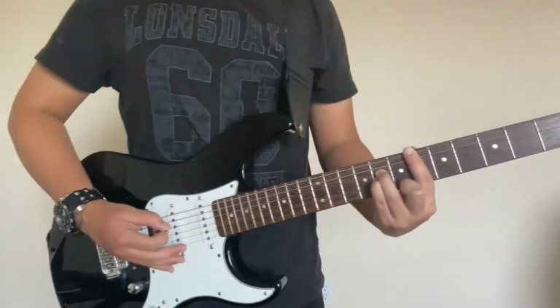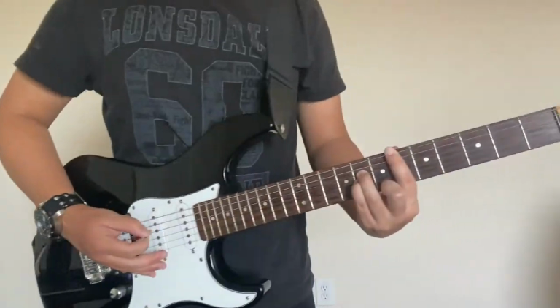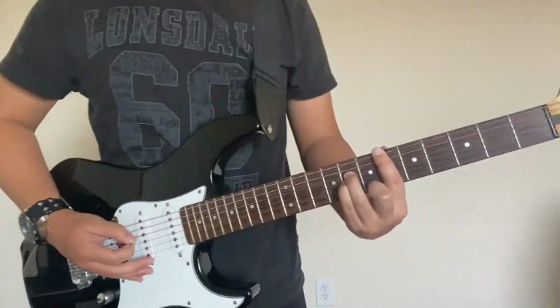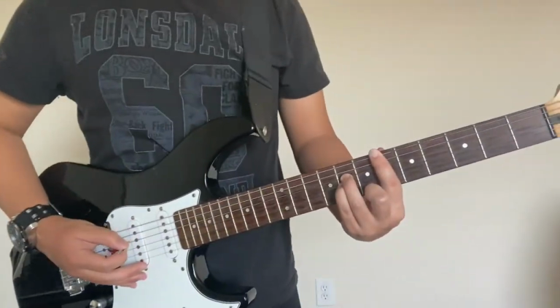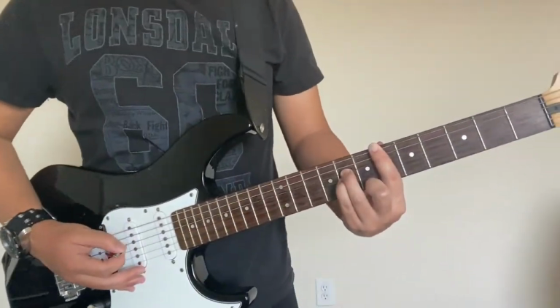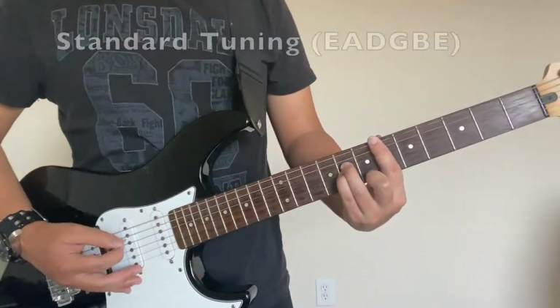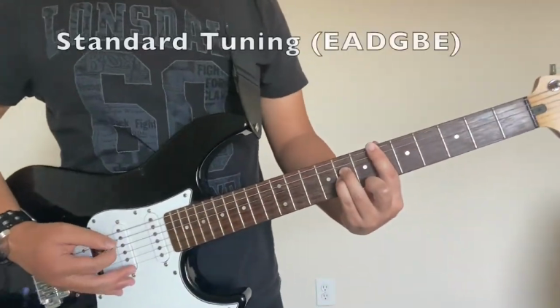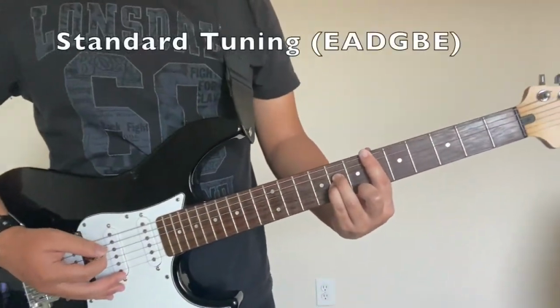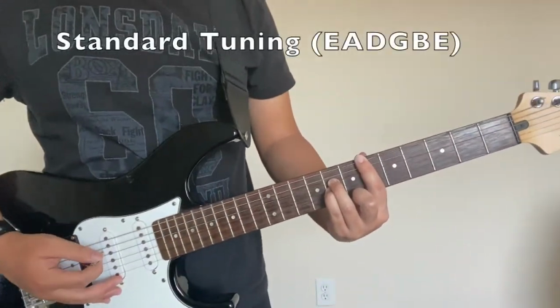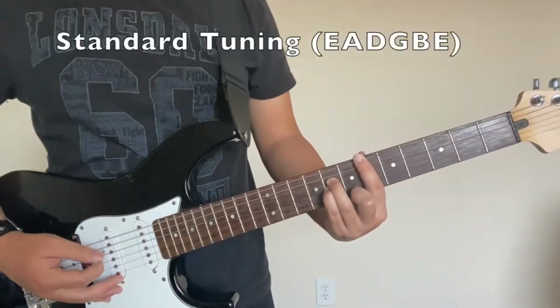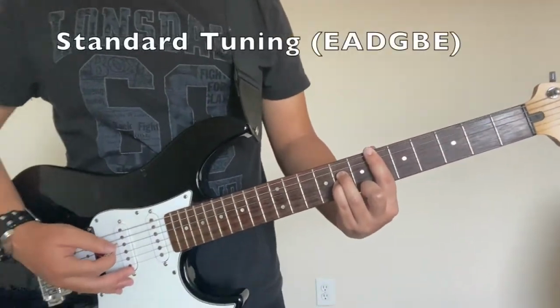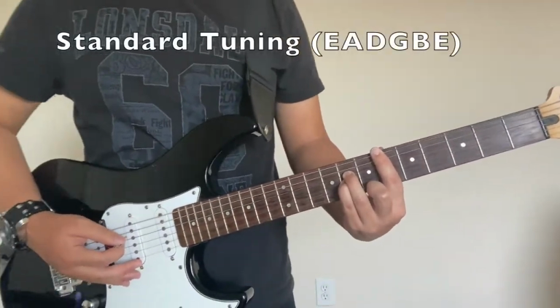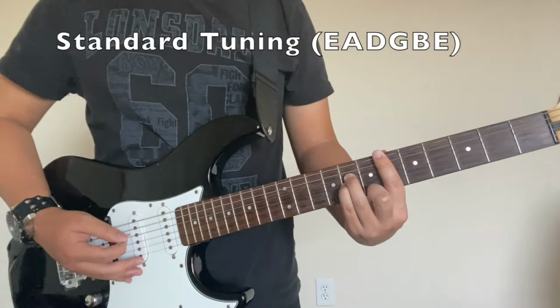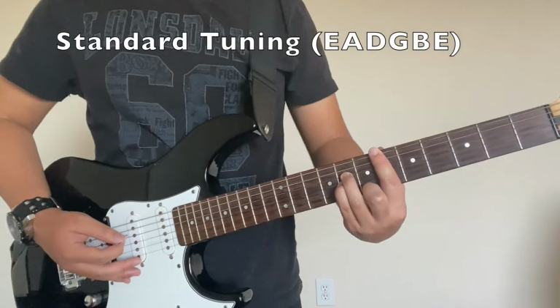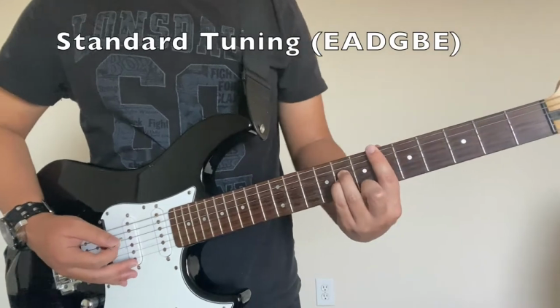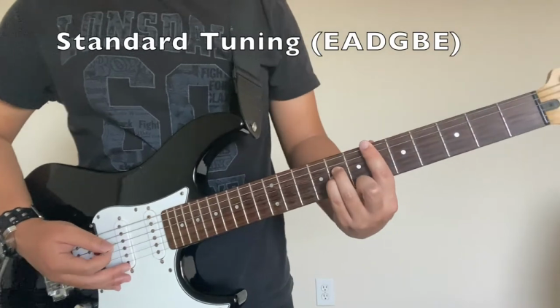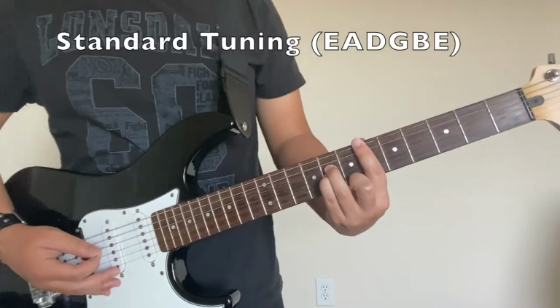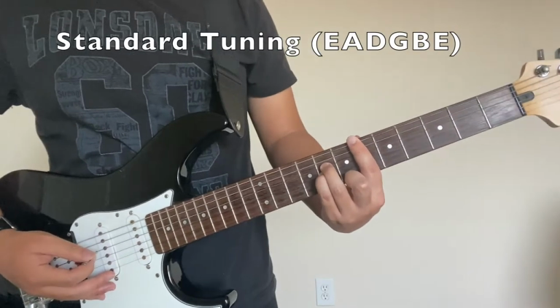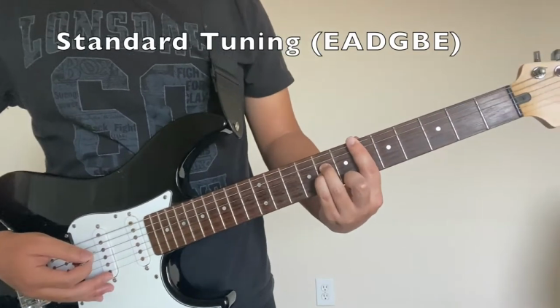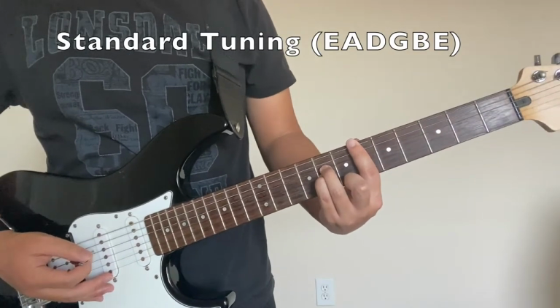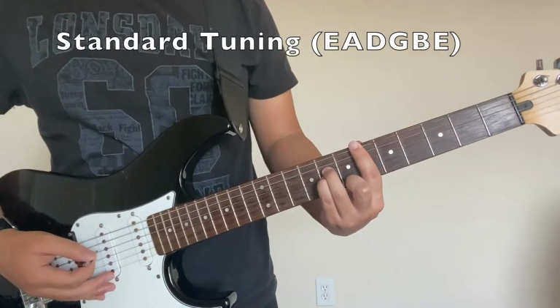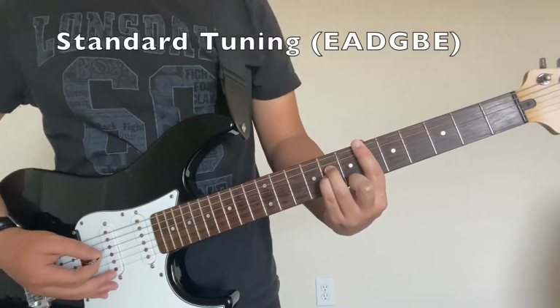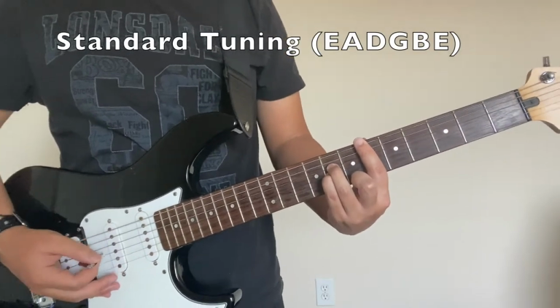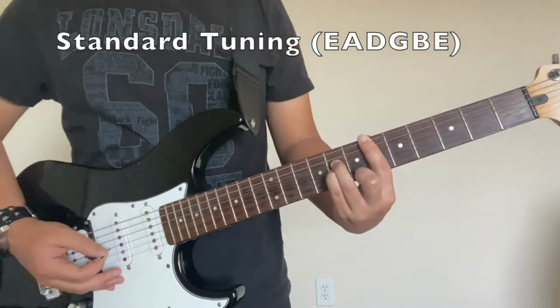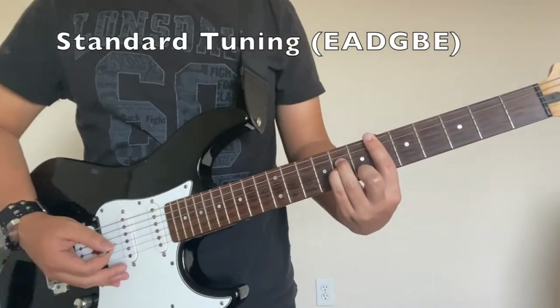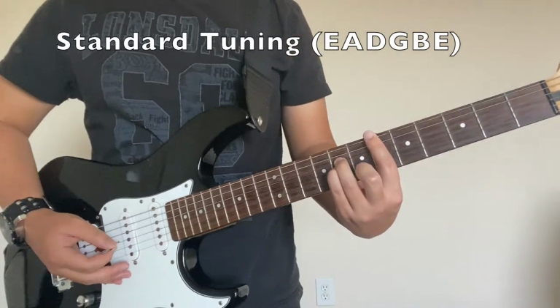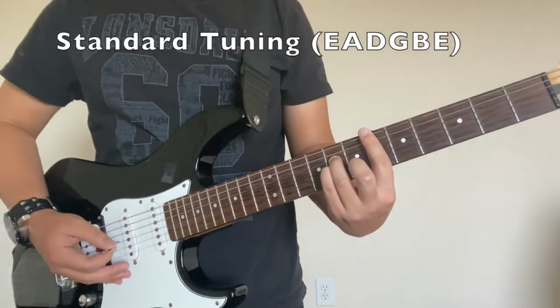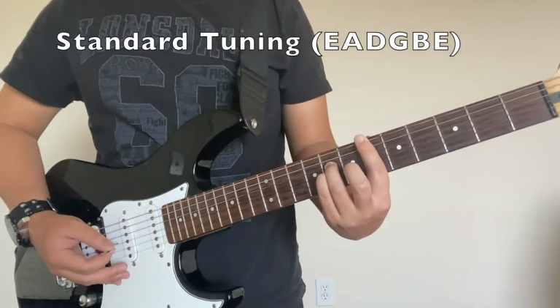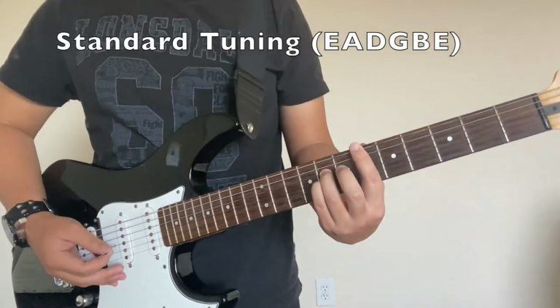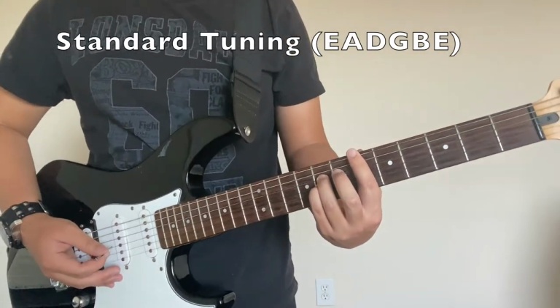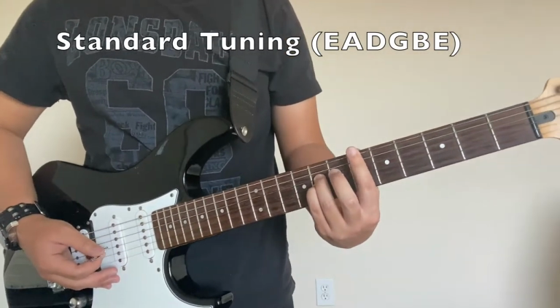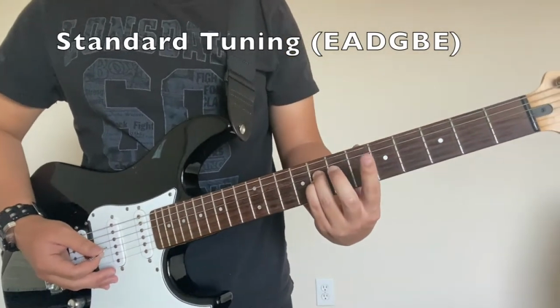All right. So the chords are on screen. That was the demonstration. So let's go ahead and get right to it.